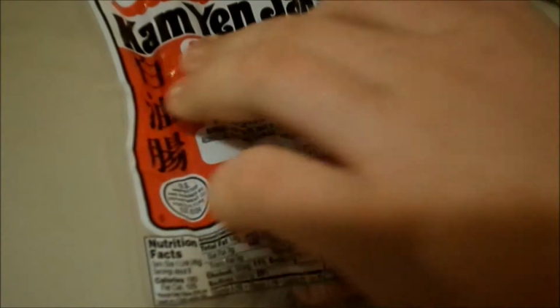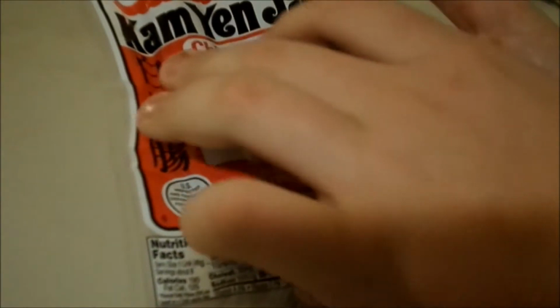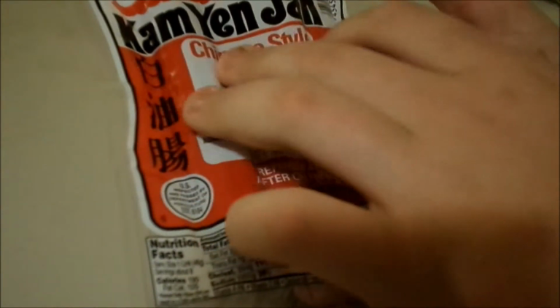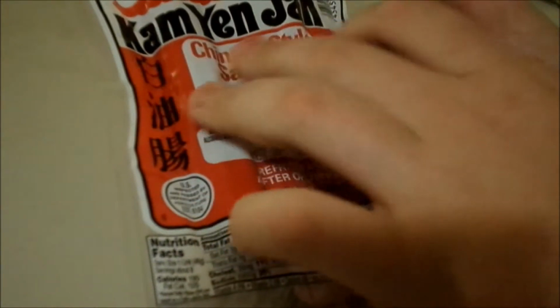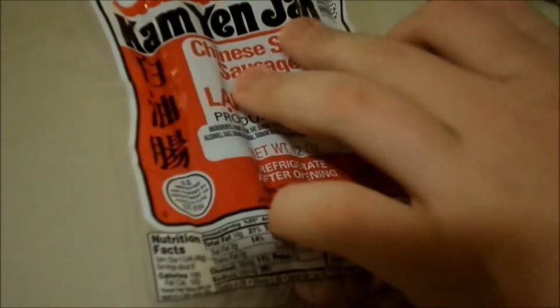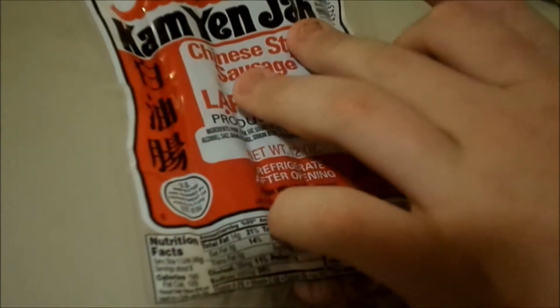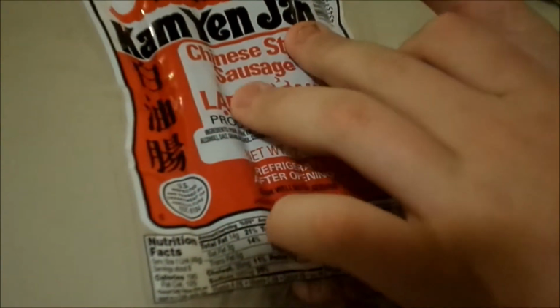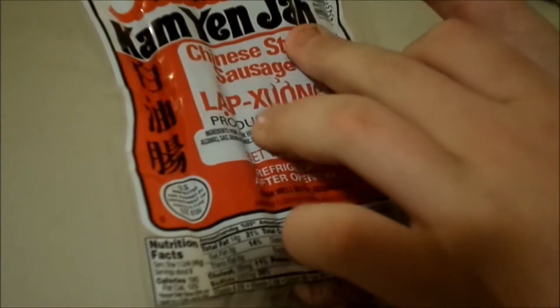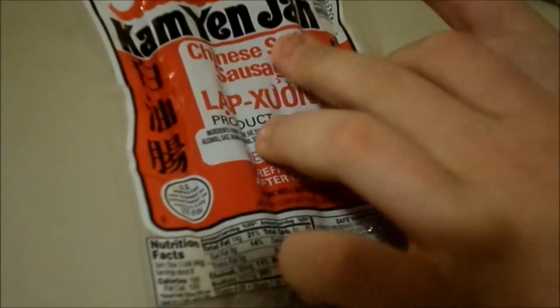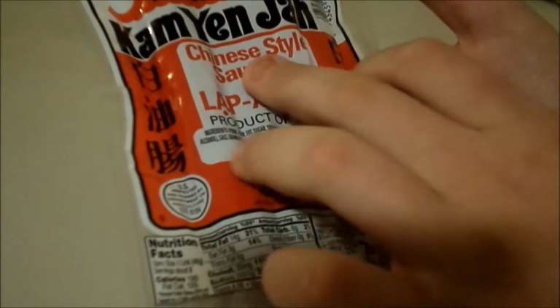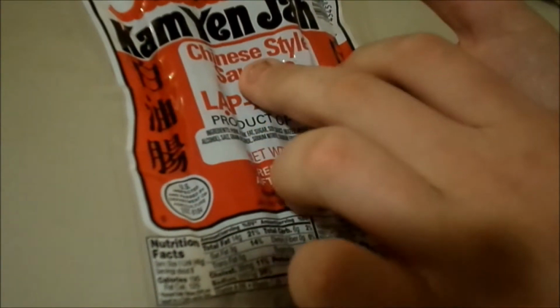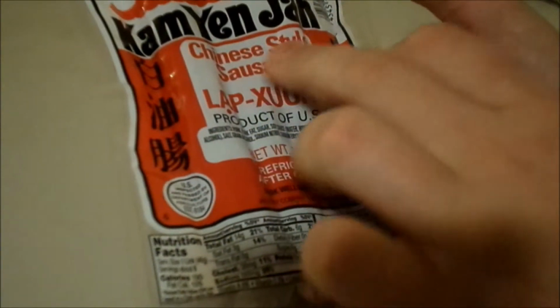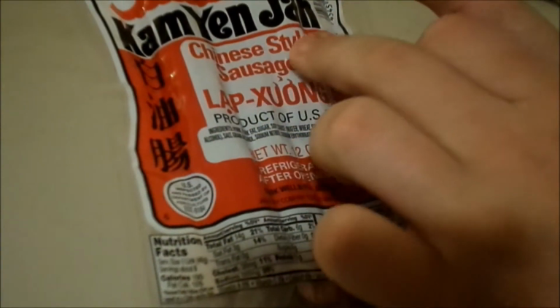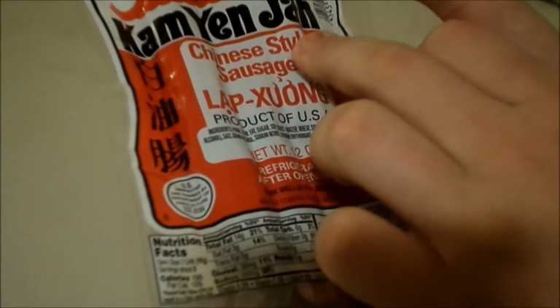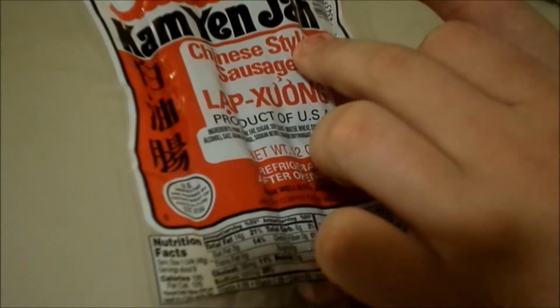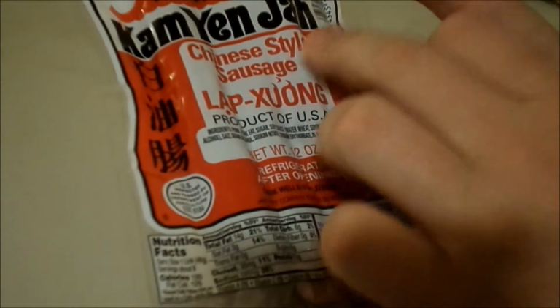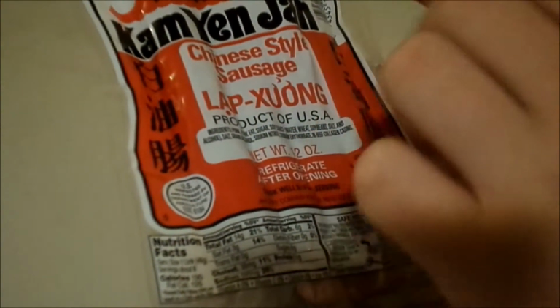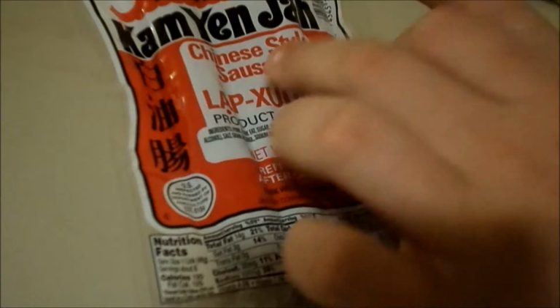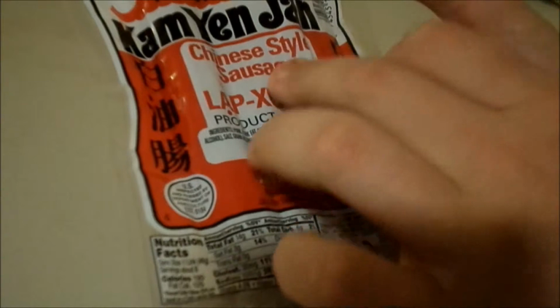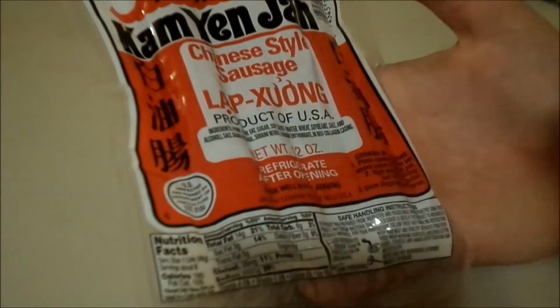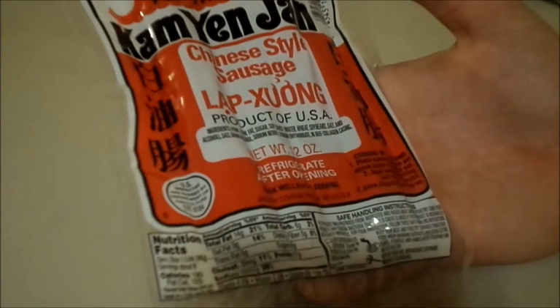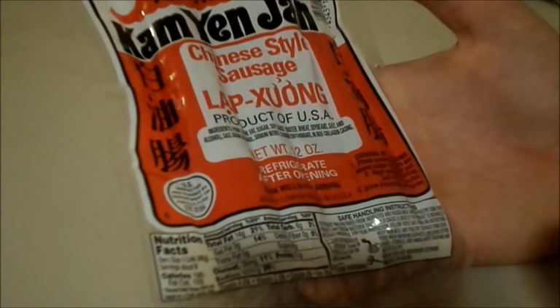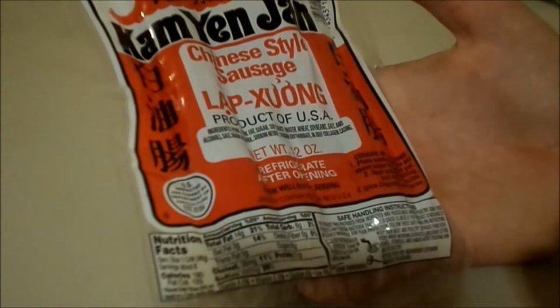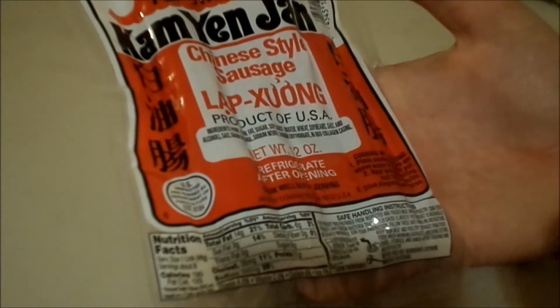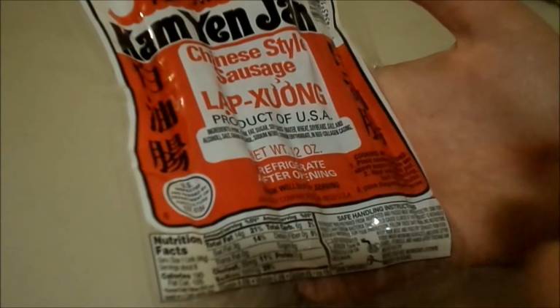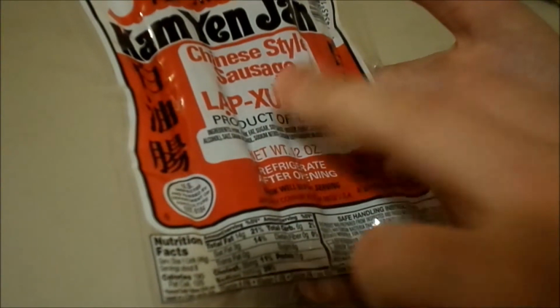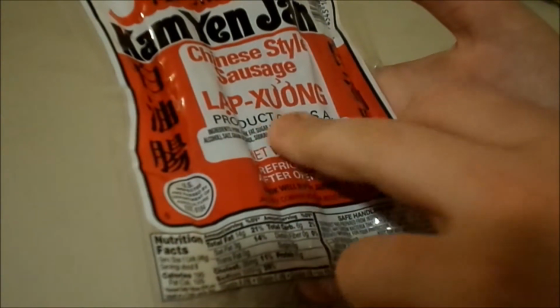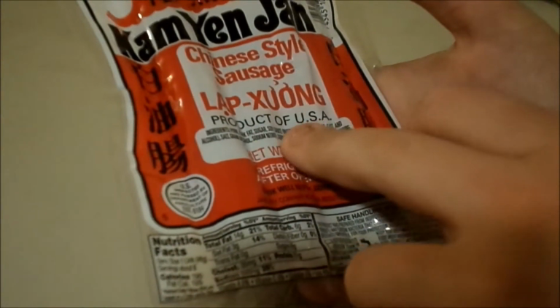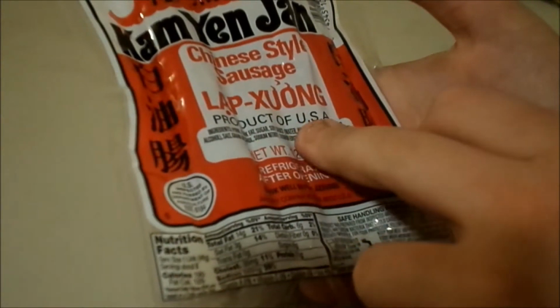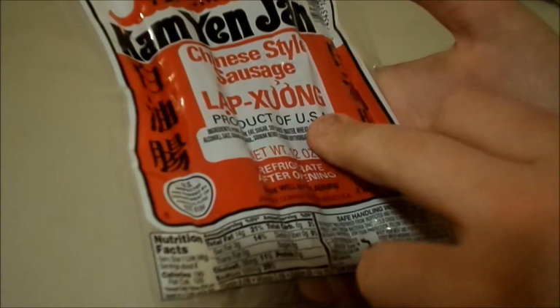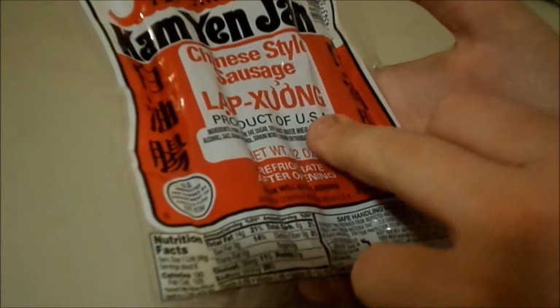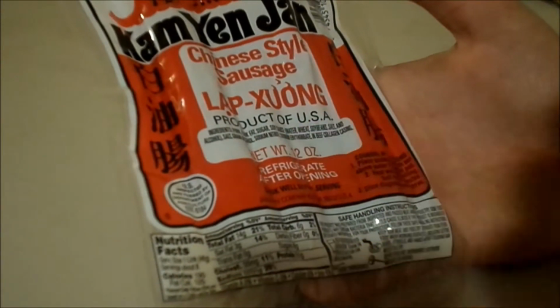For today we have Cam Yanjian Chinese Style Sausage. Product of USA.